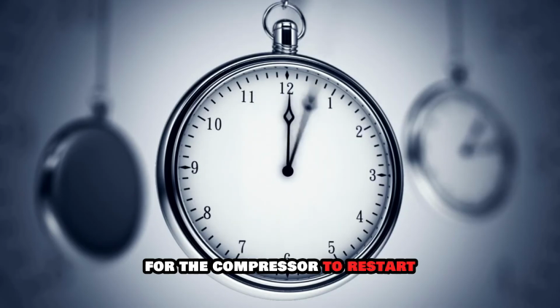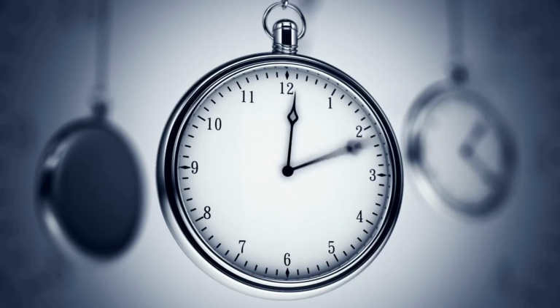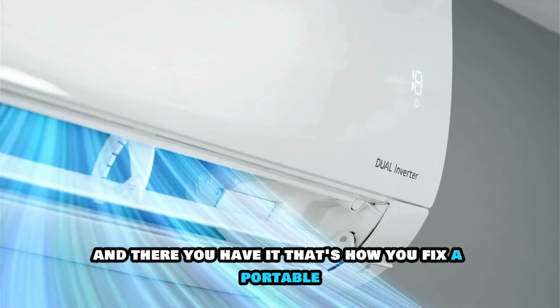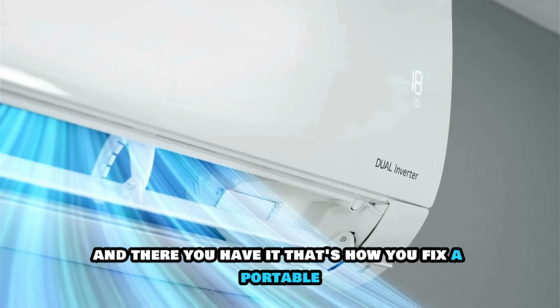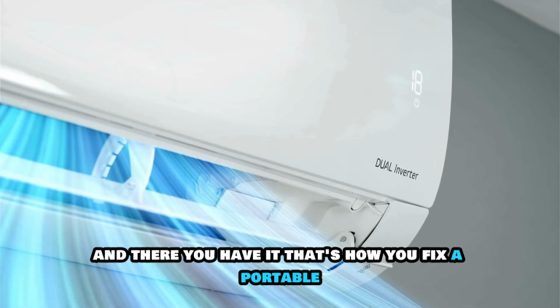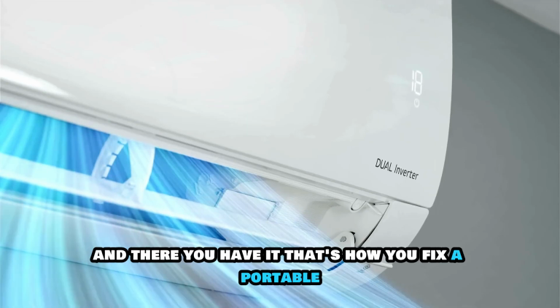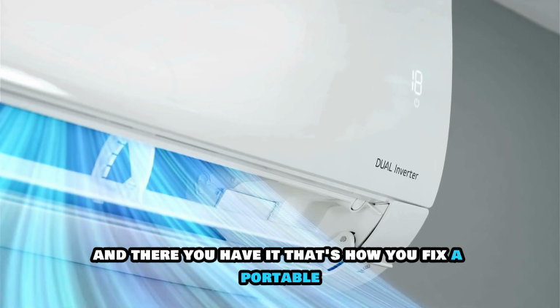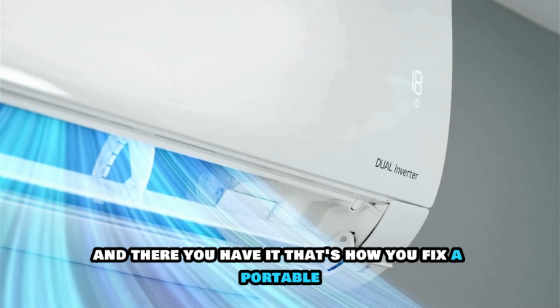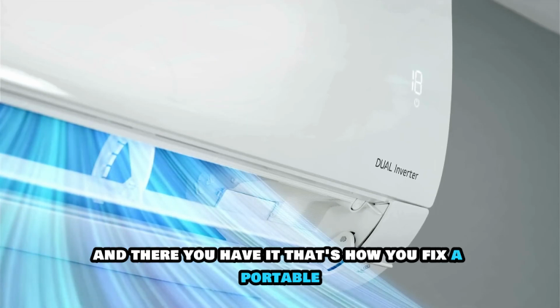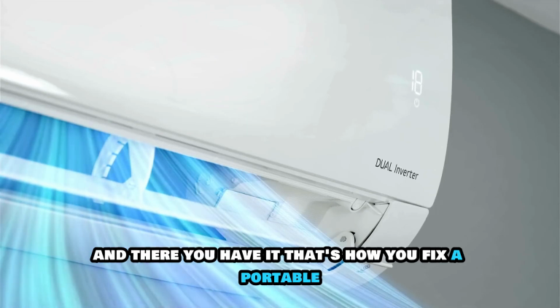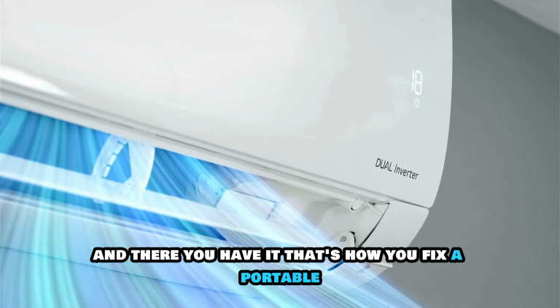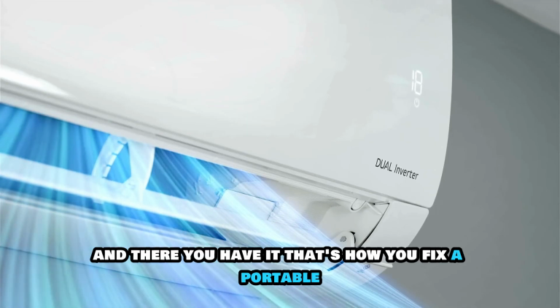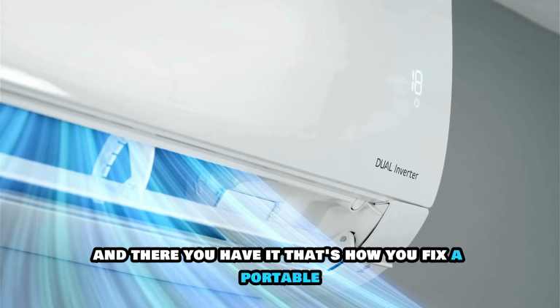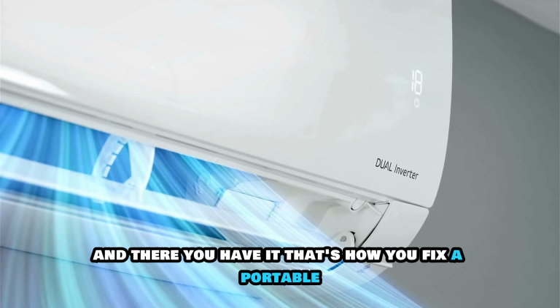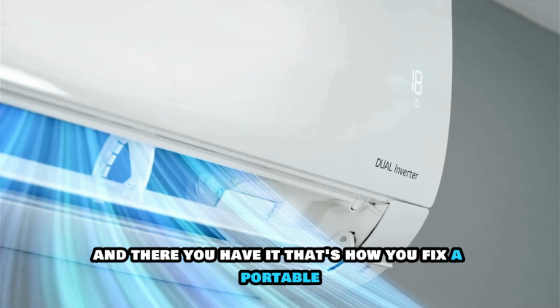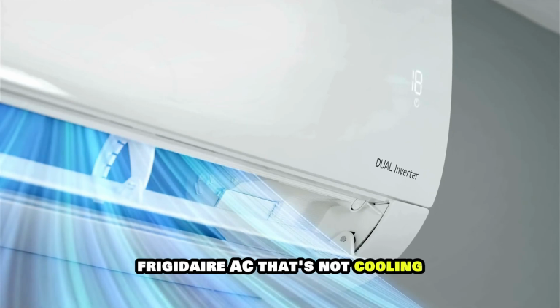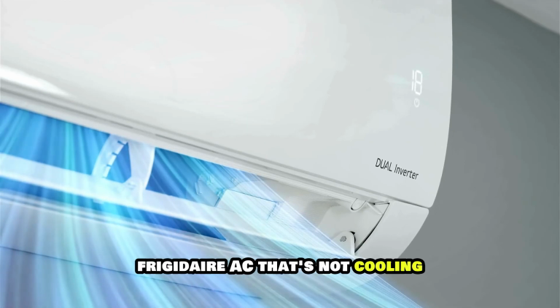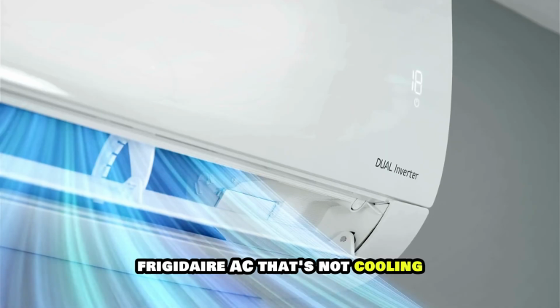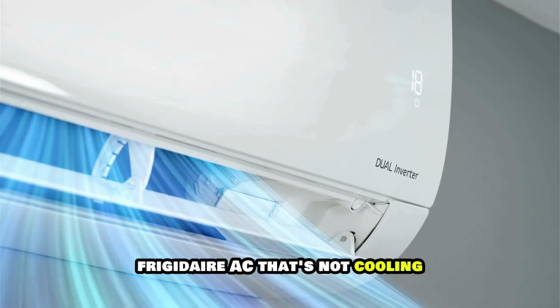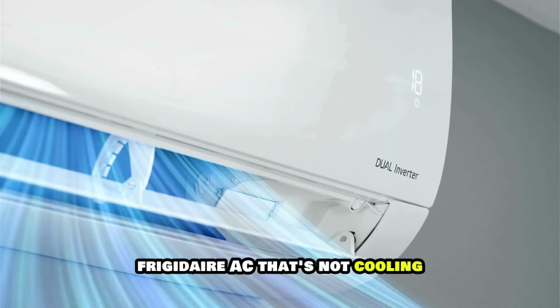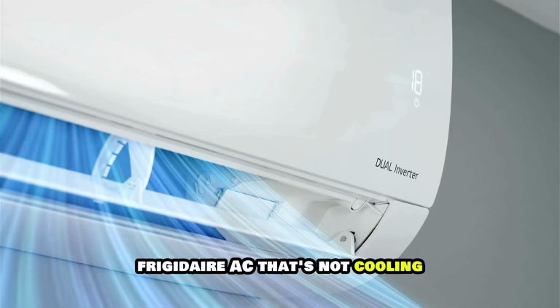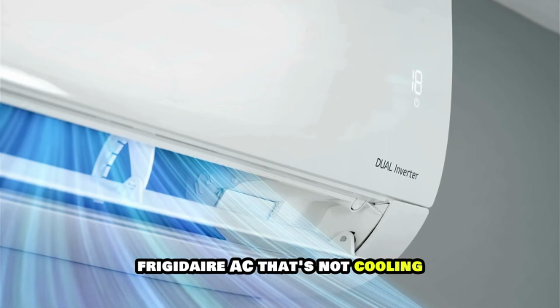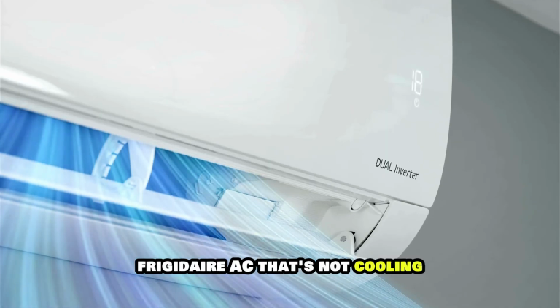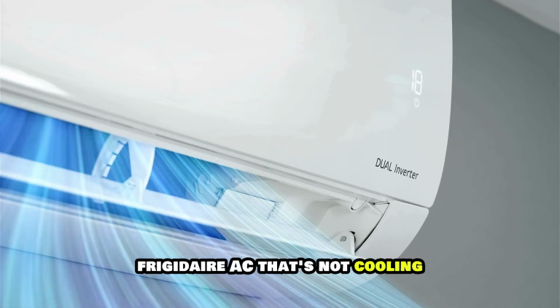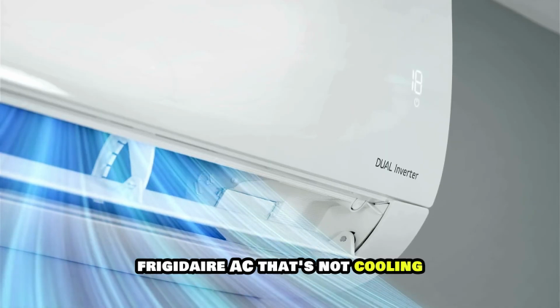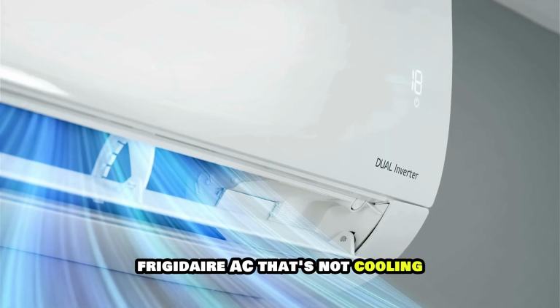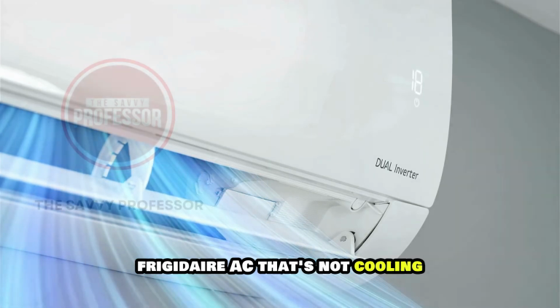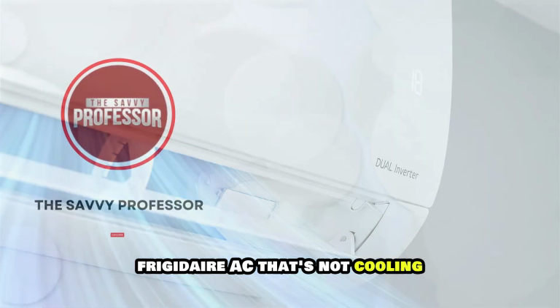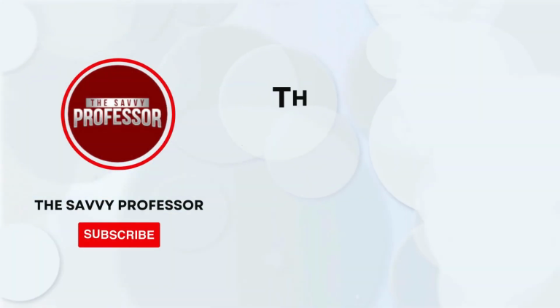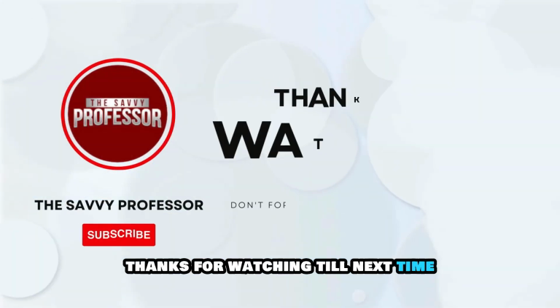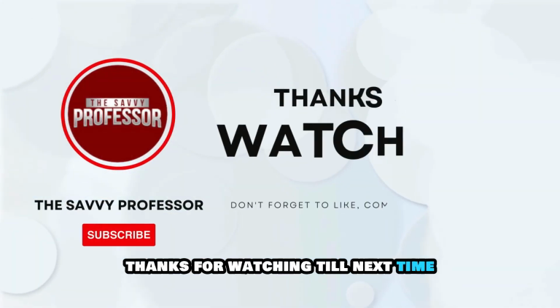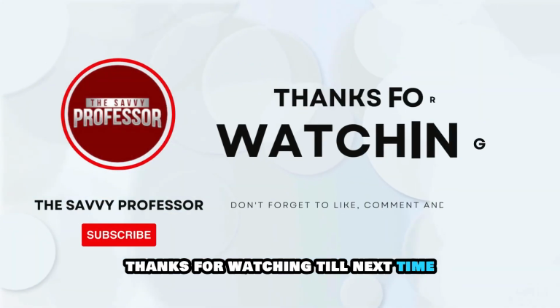And there you have it. That's how you fix a portable Frigidaire AC that's not cooling. Thanks for watching.